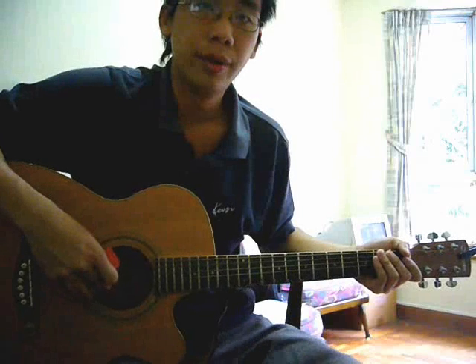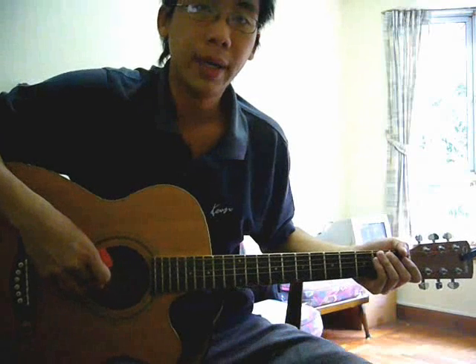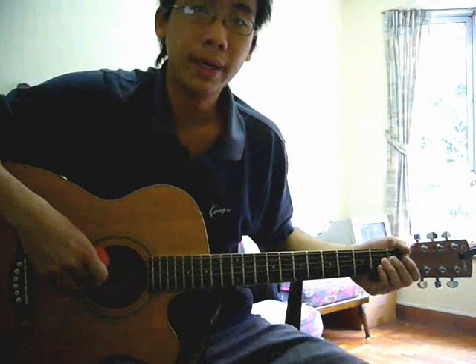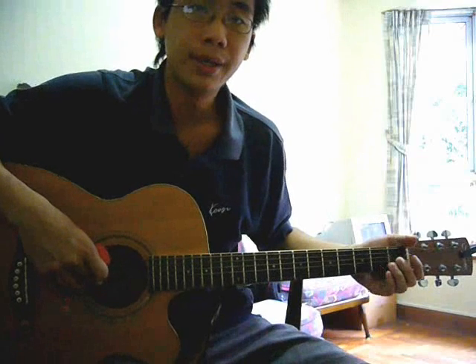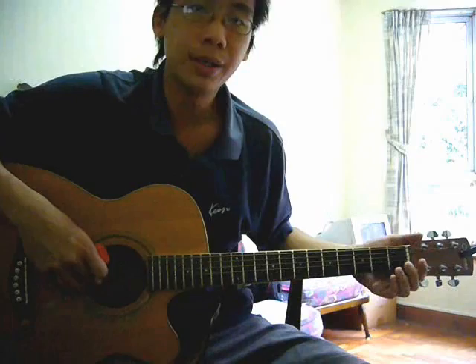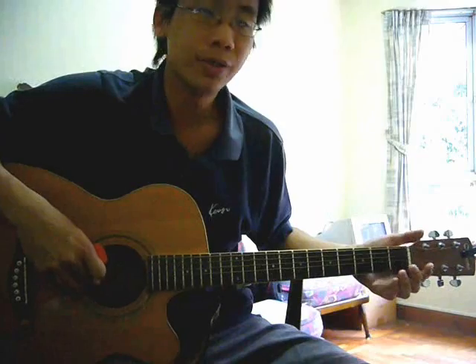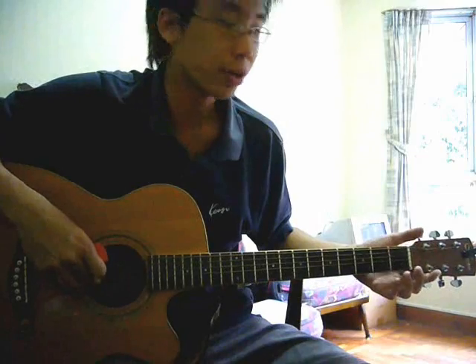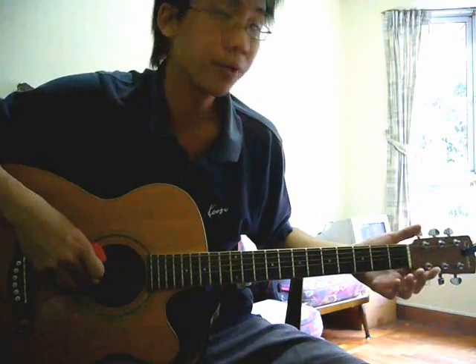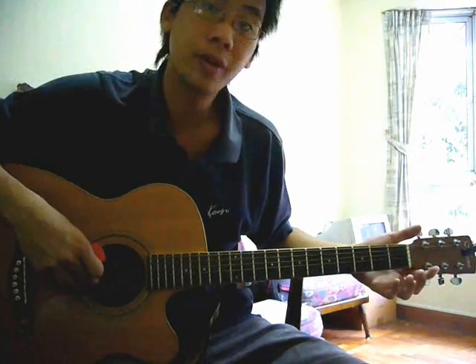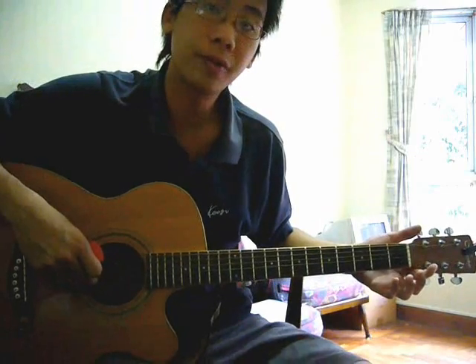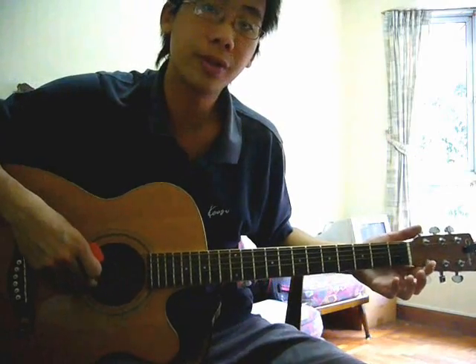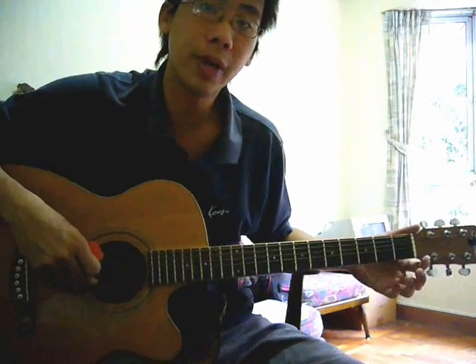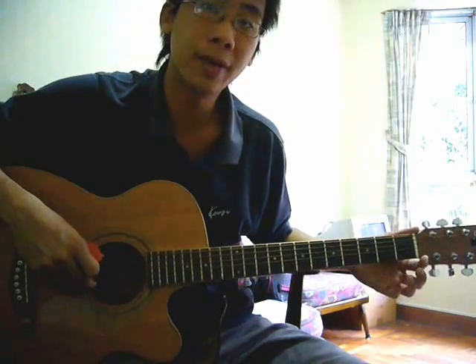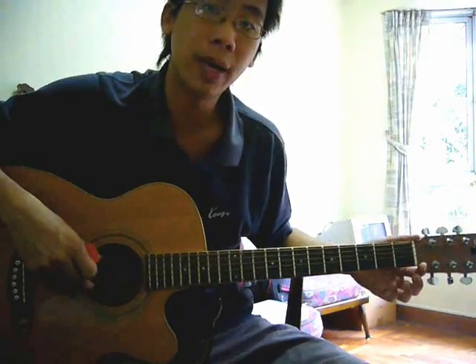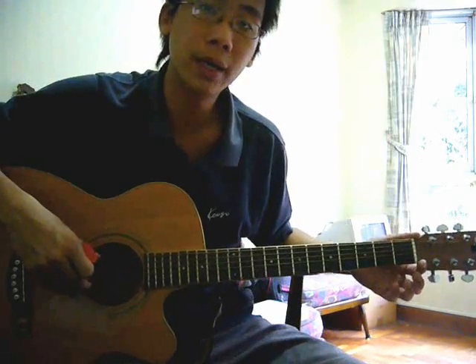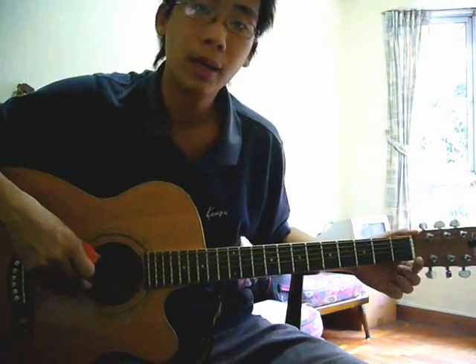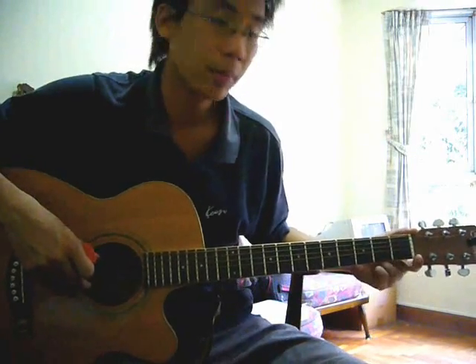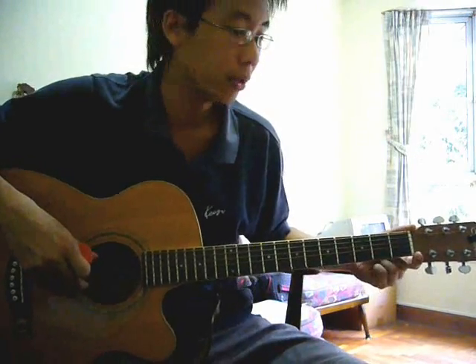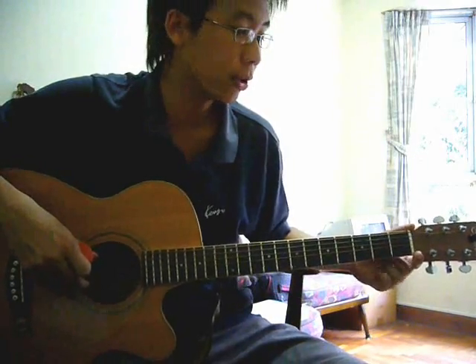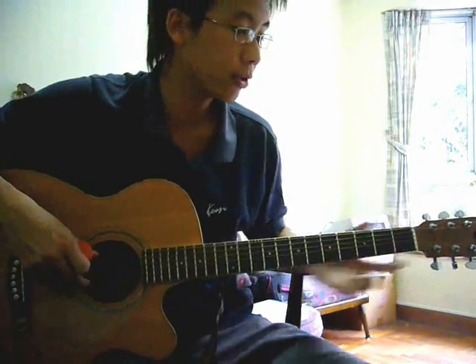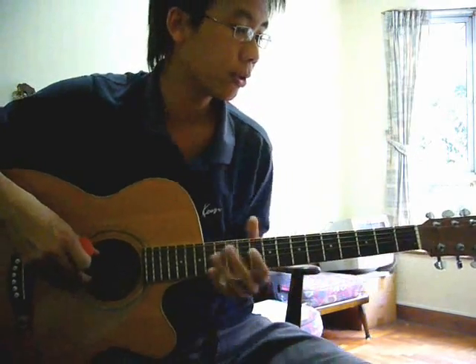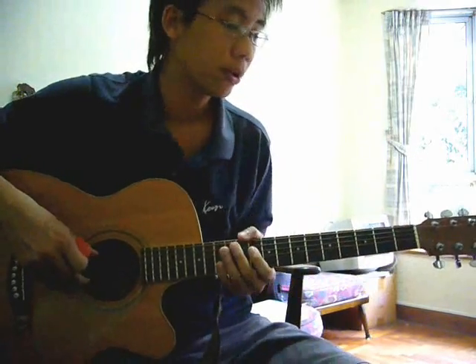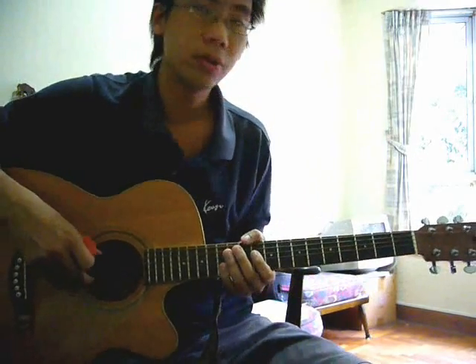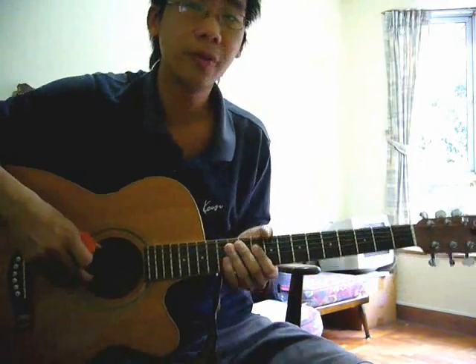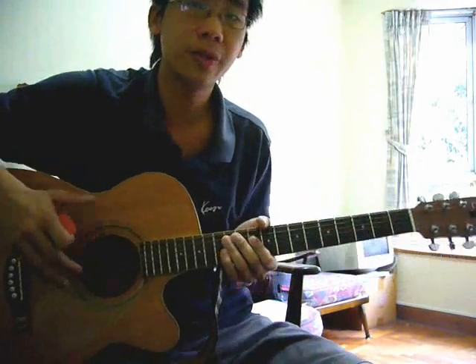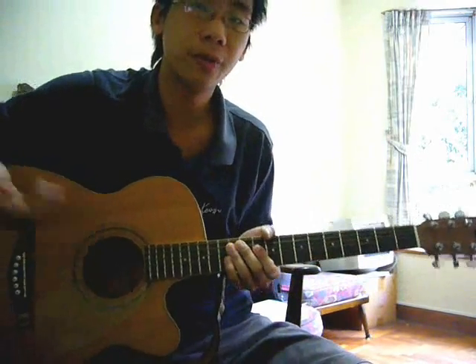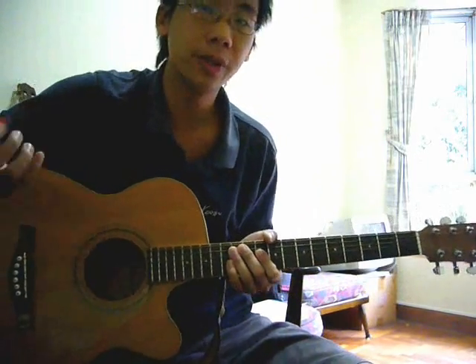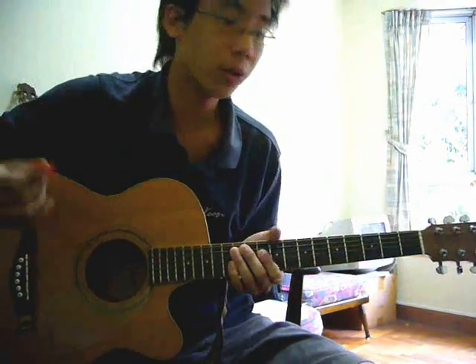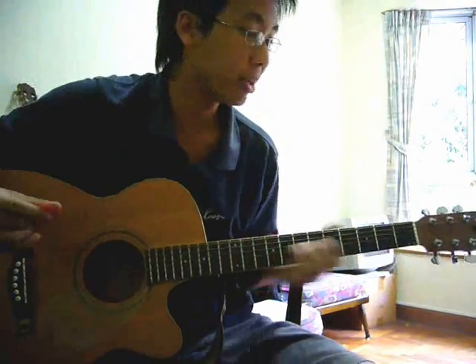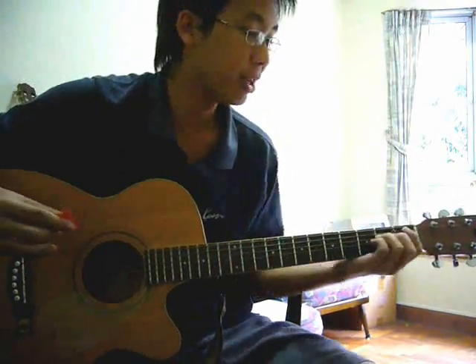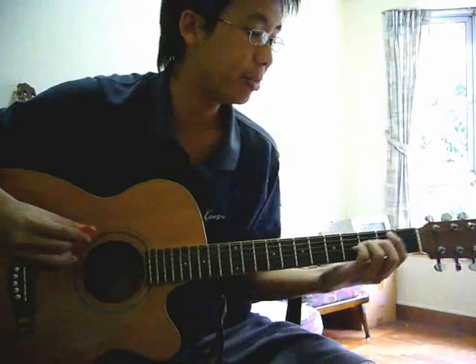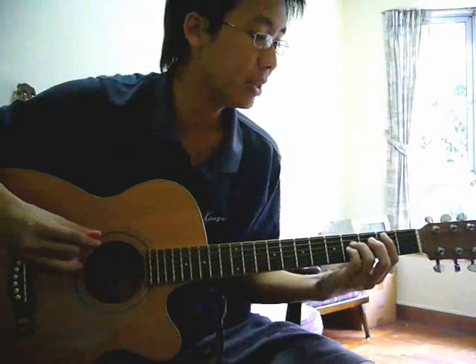Alright, hi, this is an instructional video for the song Adonai by Hillsongs. So first of all, for this song, it's being played in B.